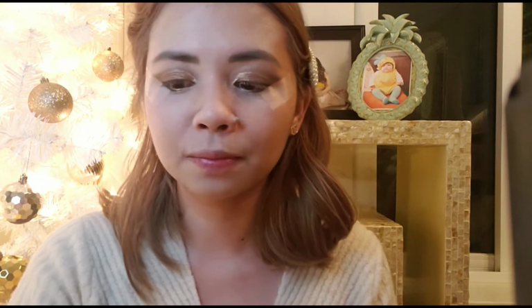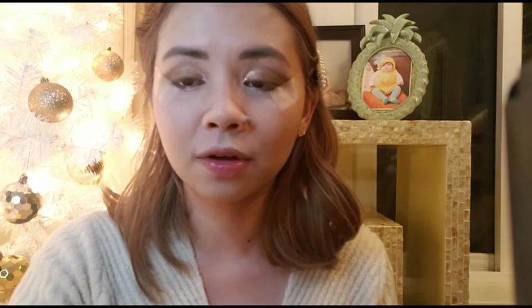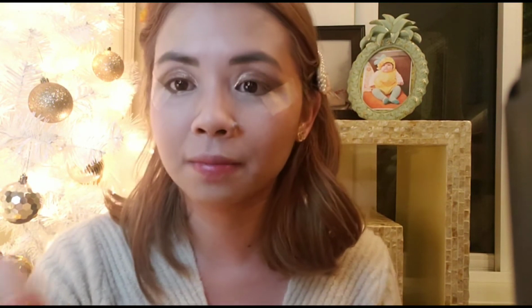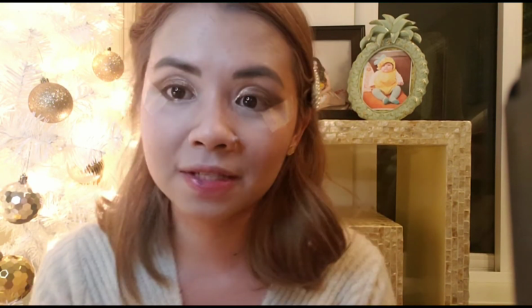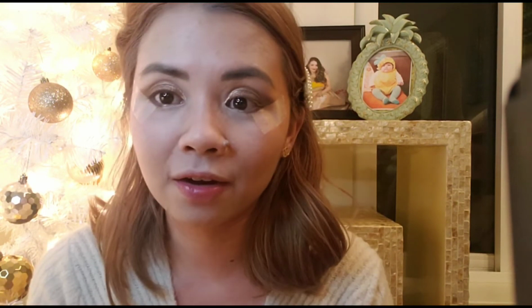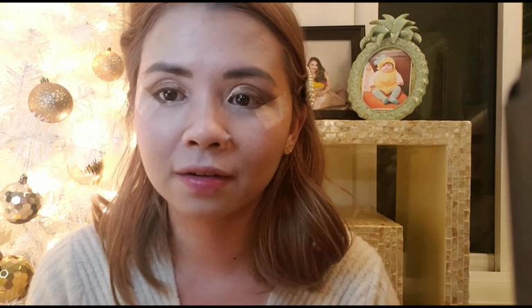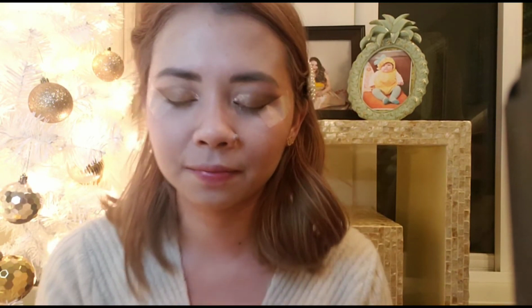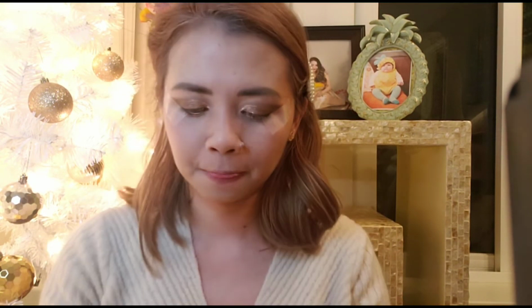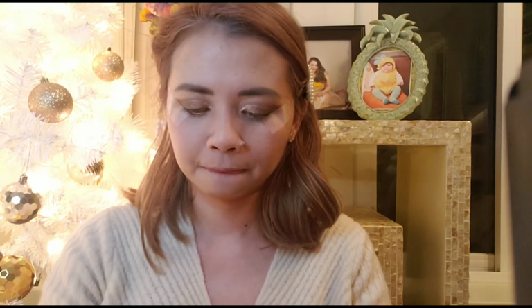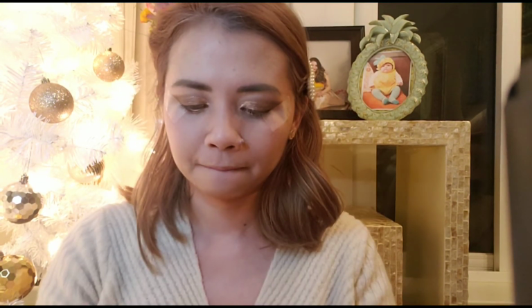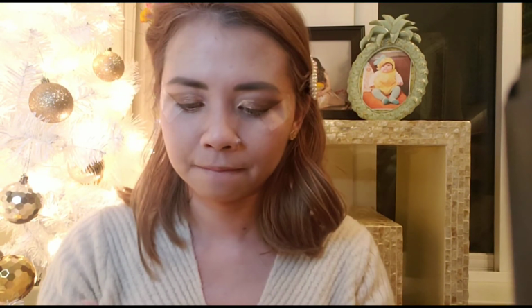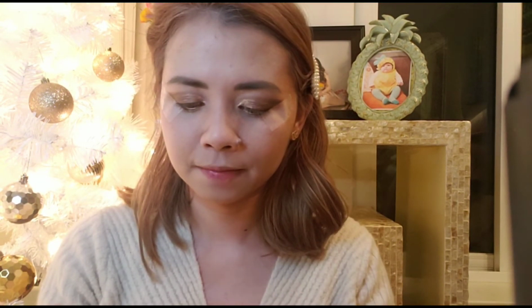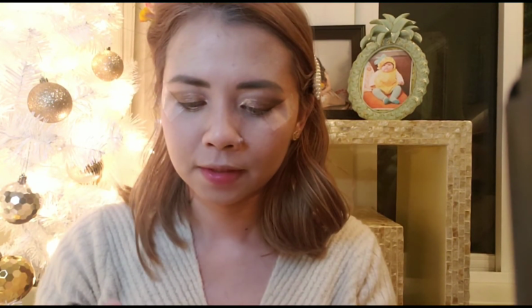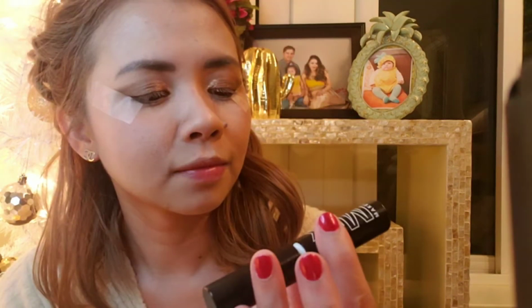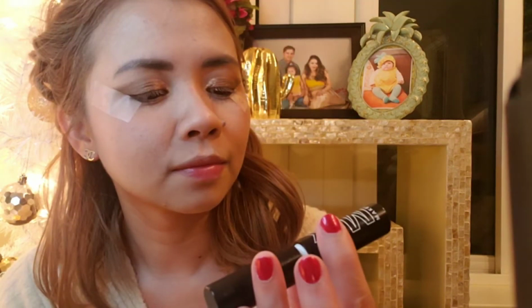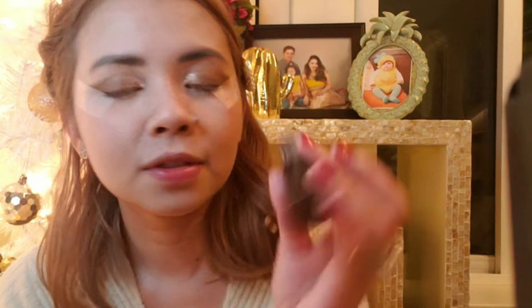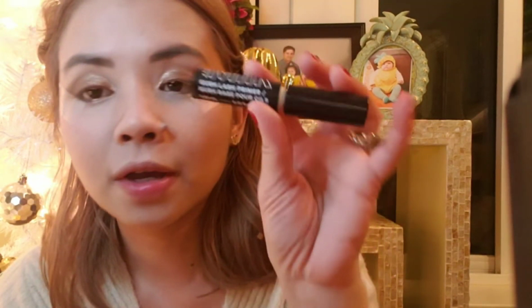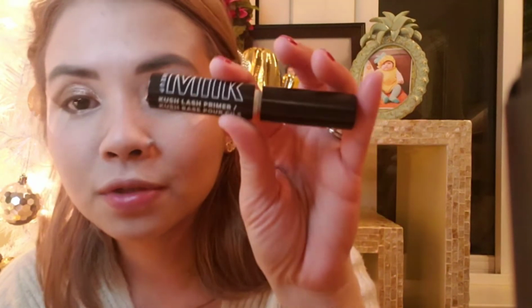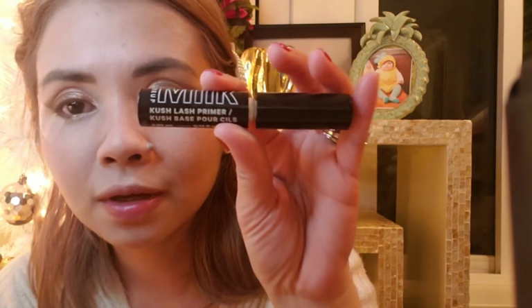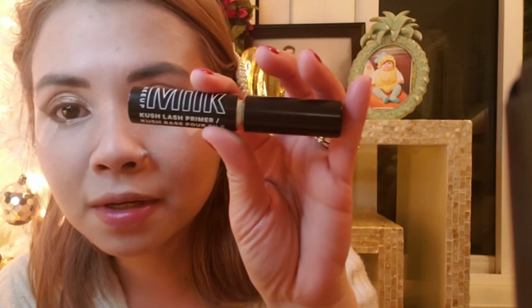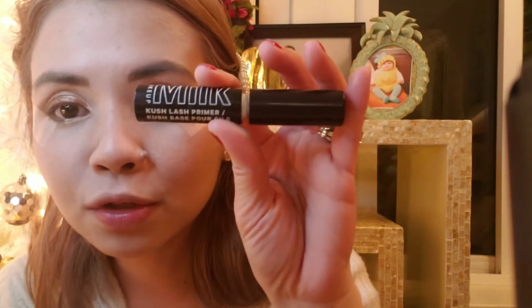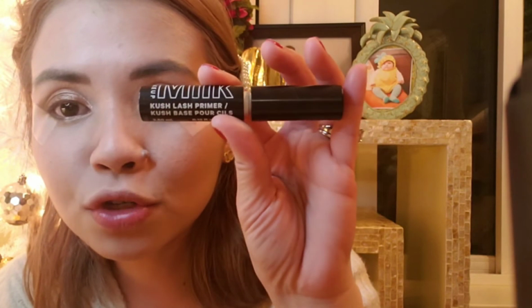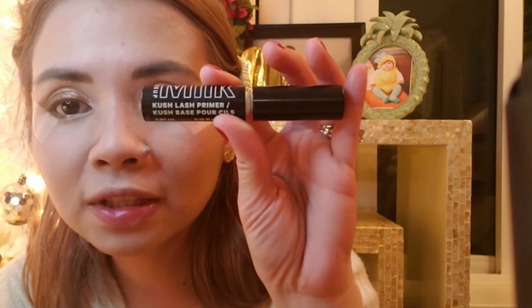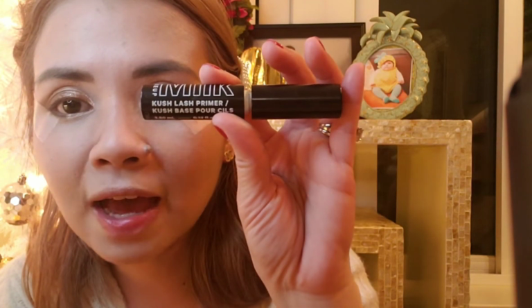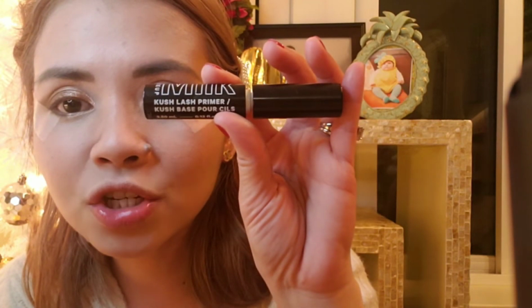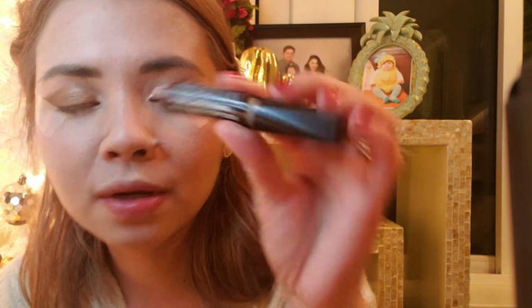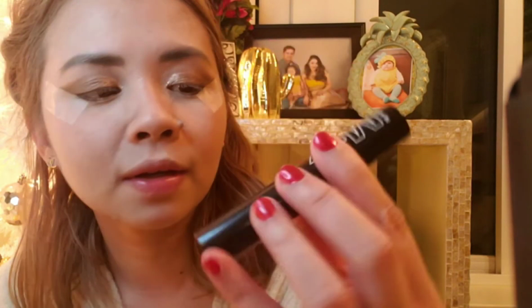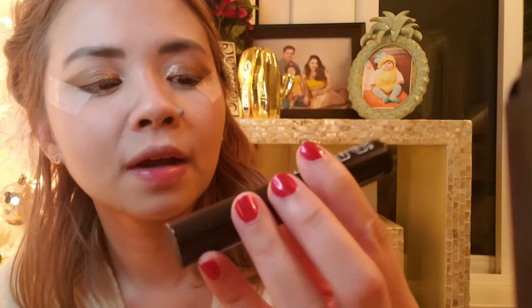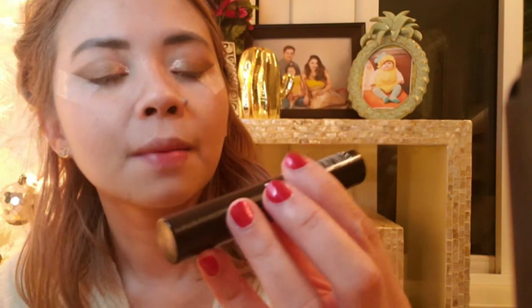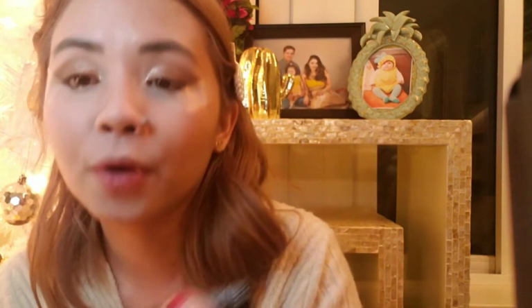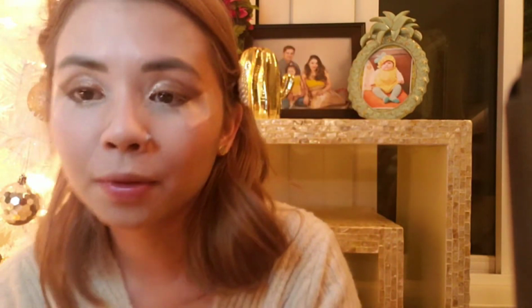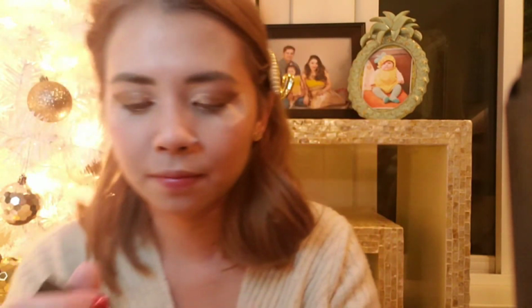After that I'm gonna put on my mascara, so I'll use the Nail Push Lash timer mascara.